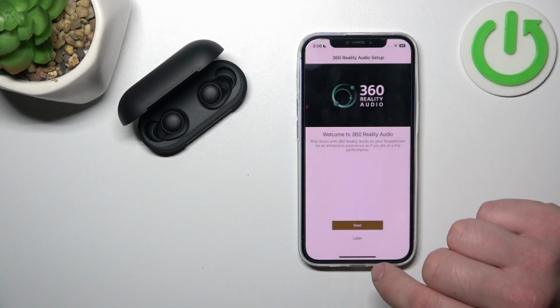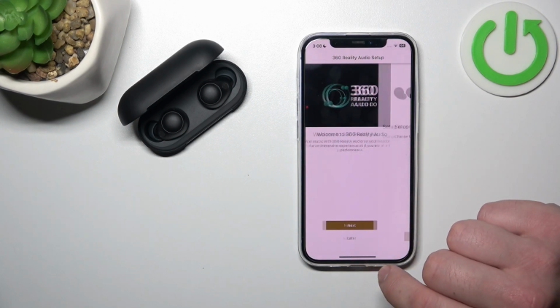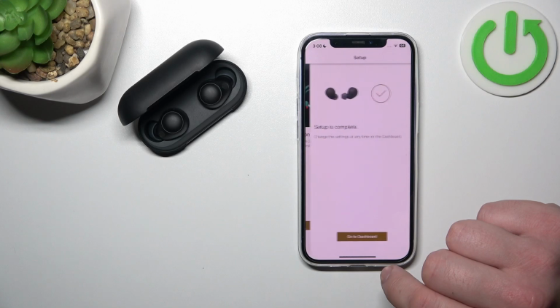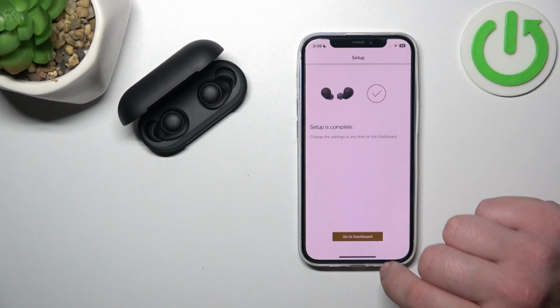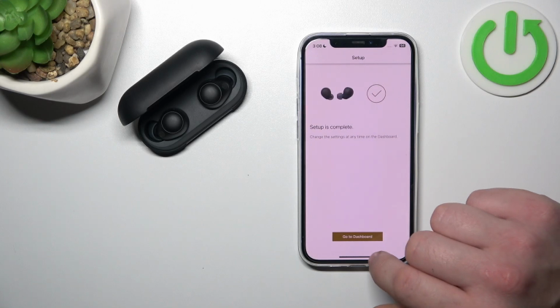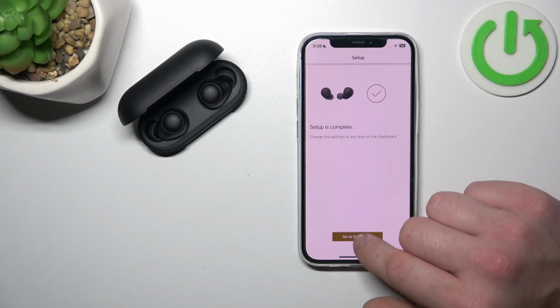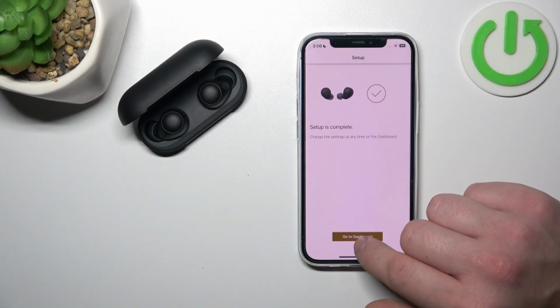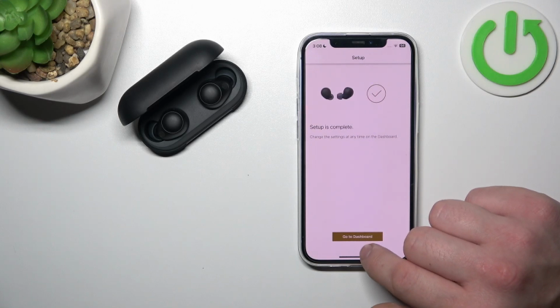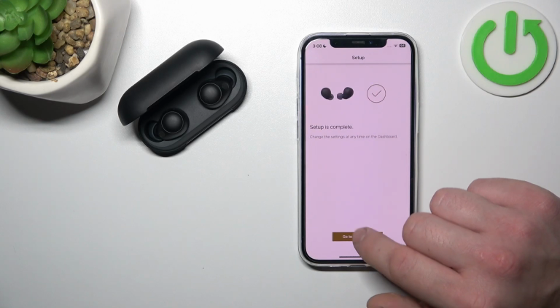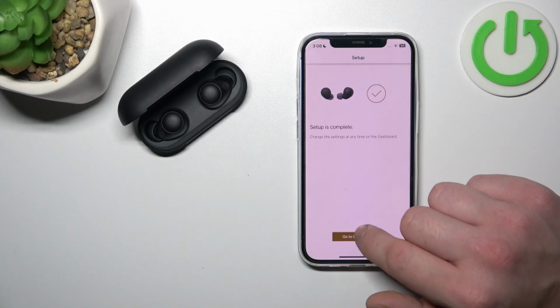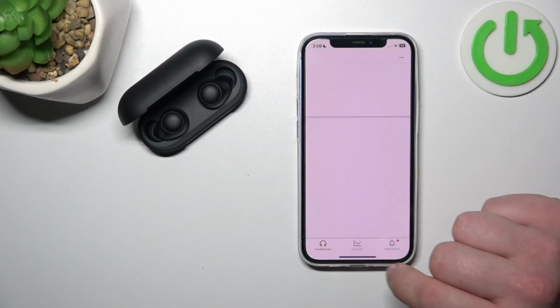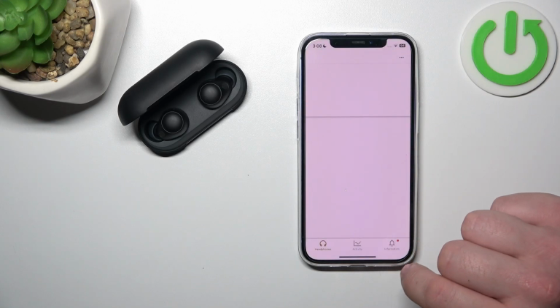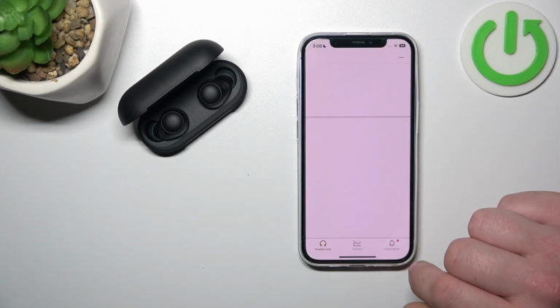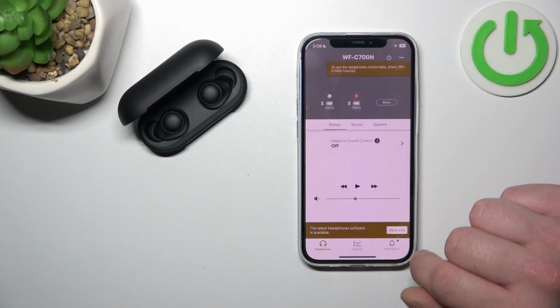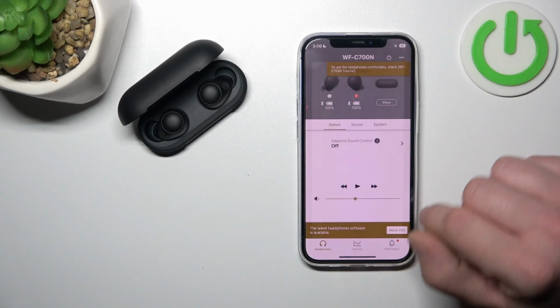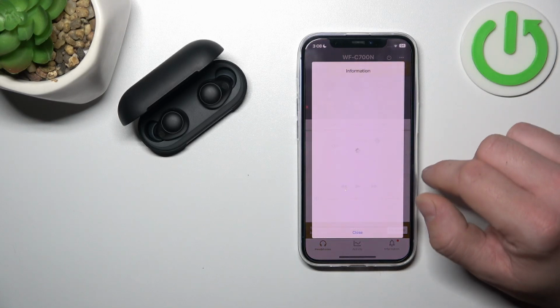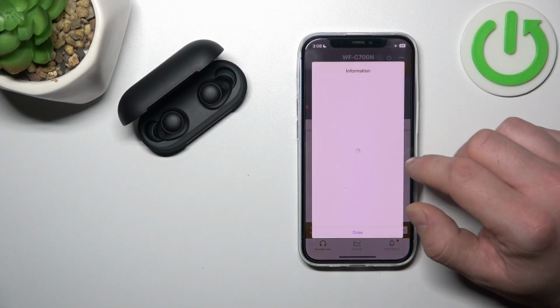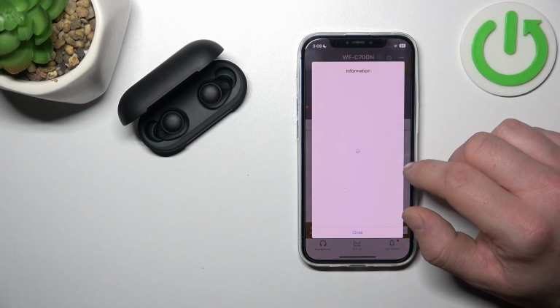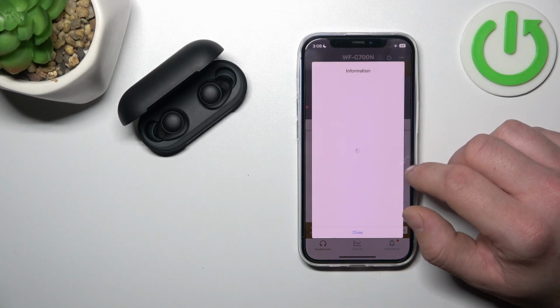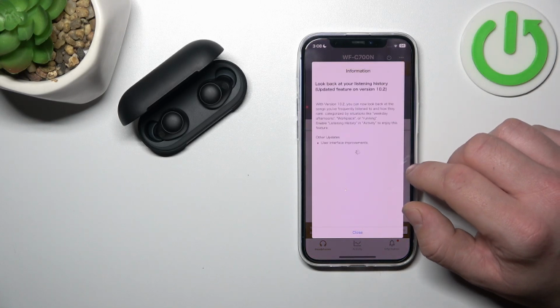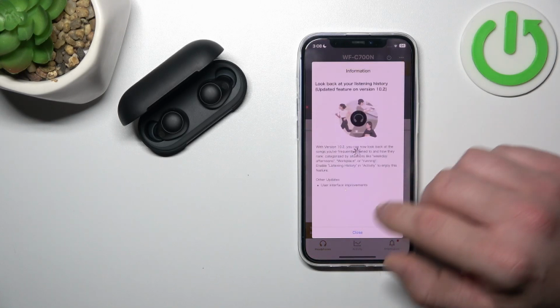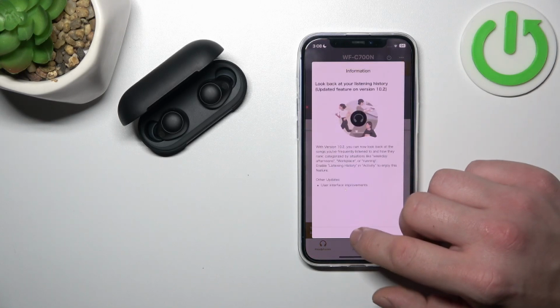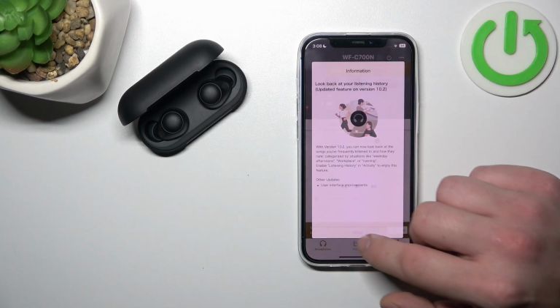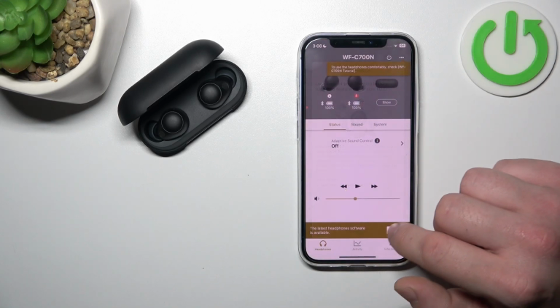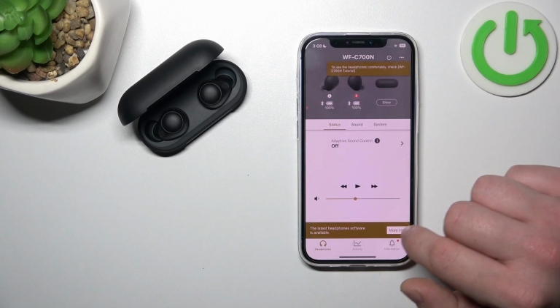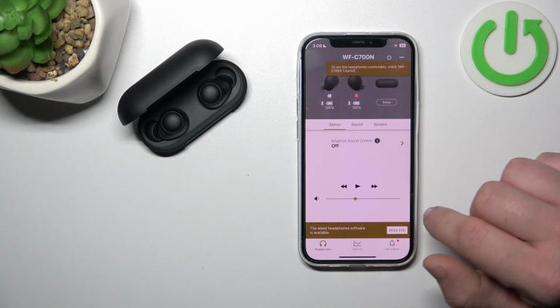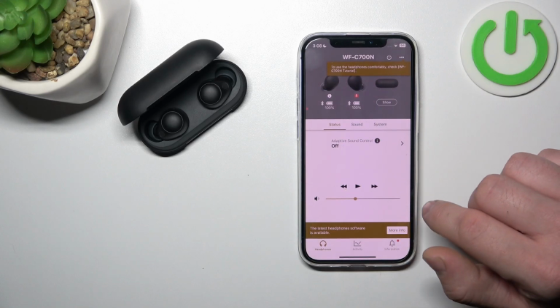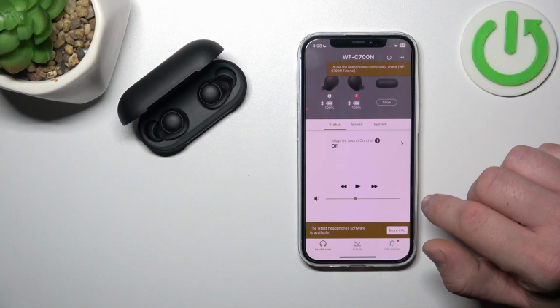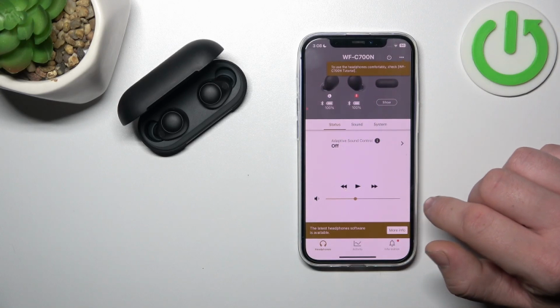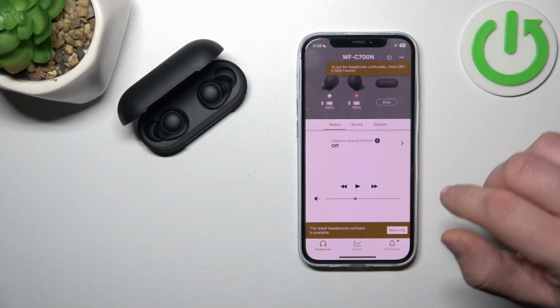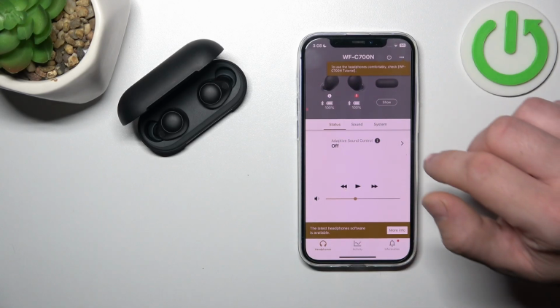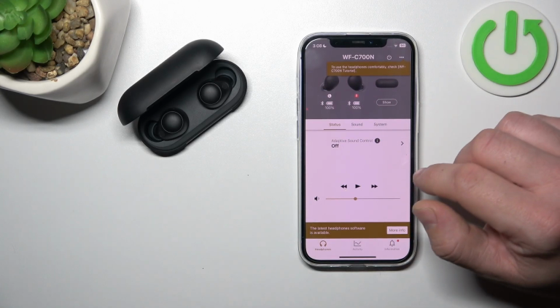Let's skip all that and go to the dashboard. And that's basically it.